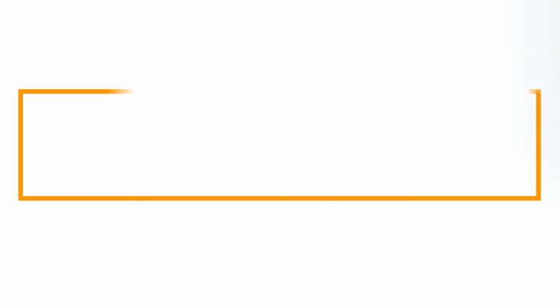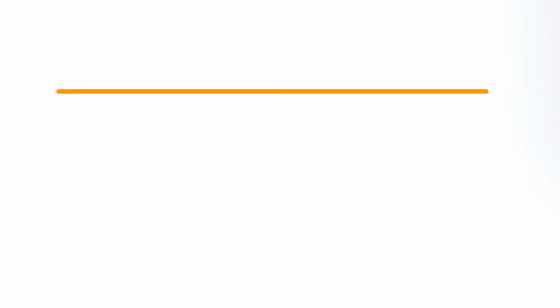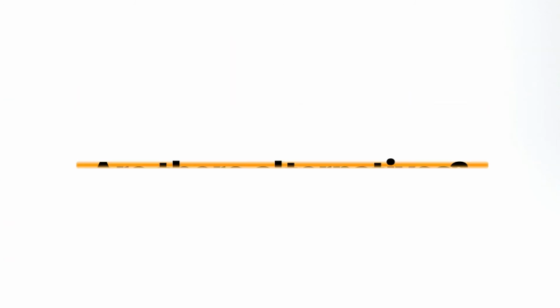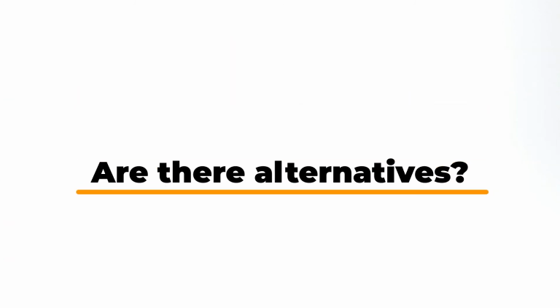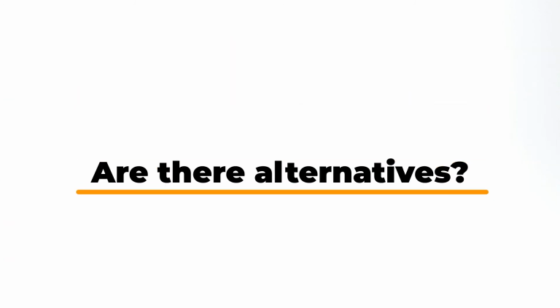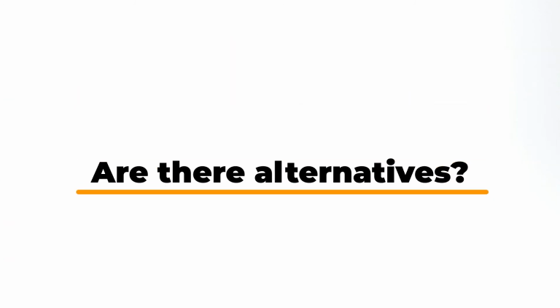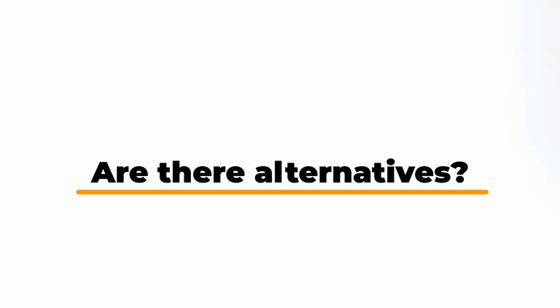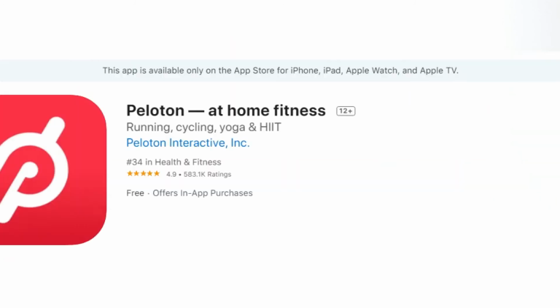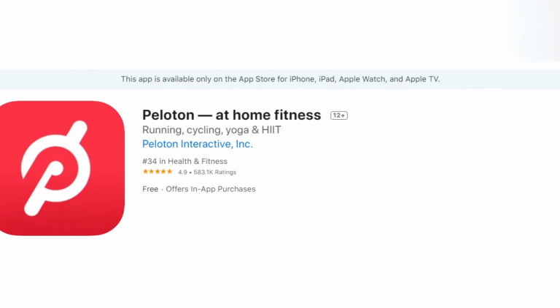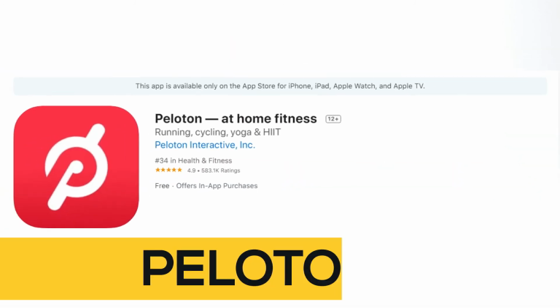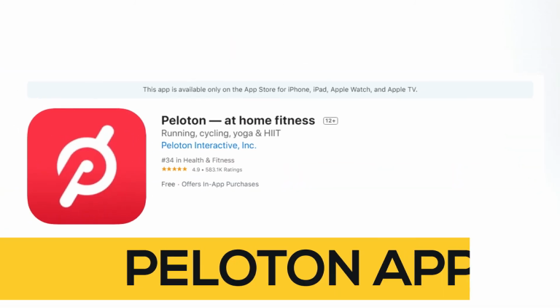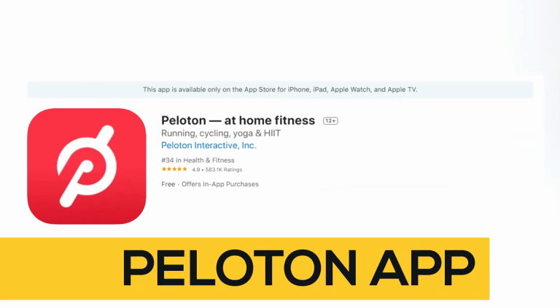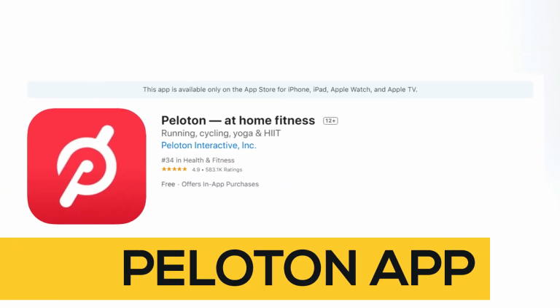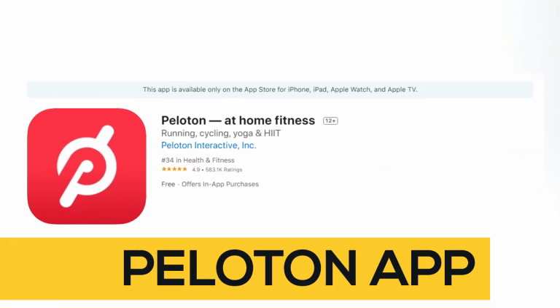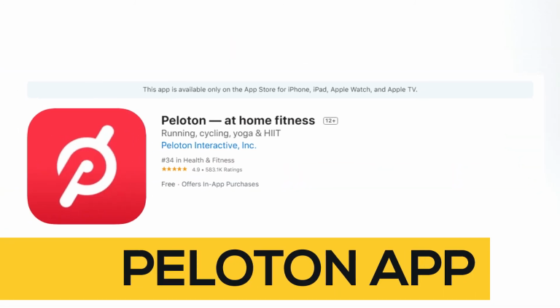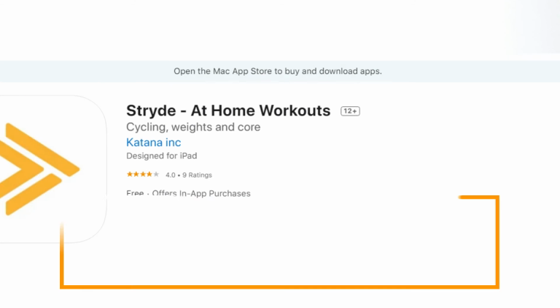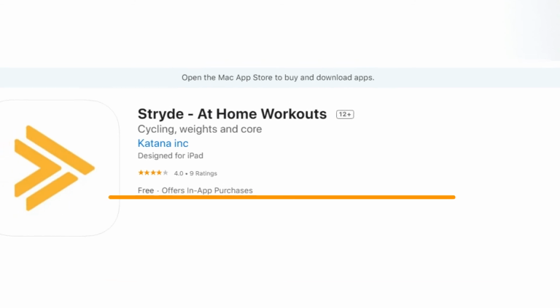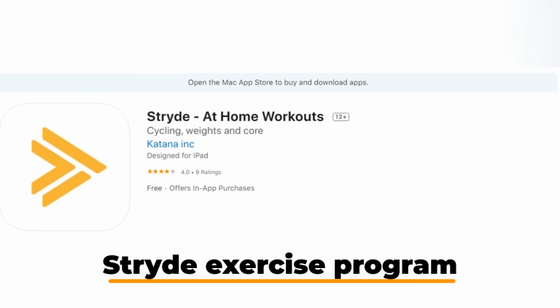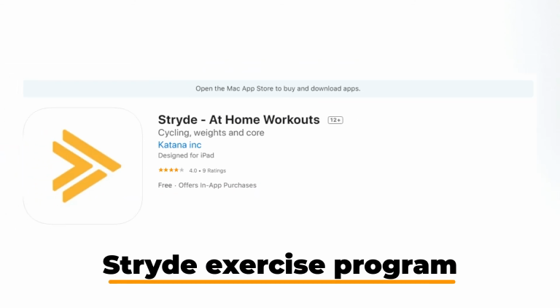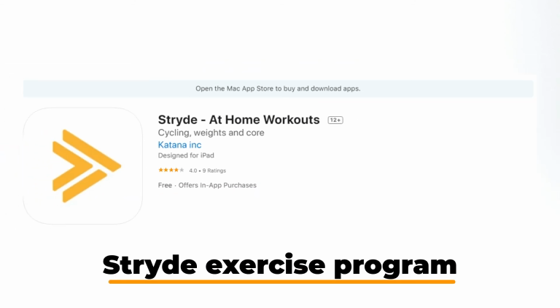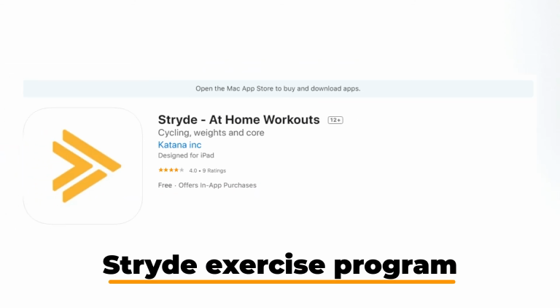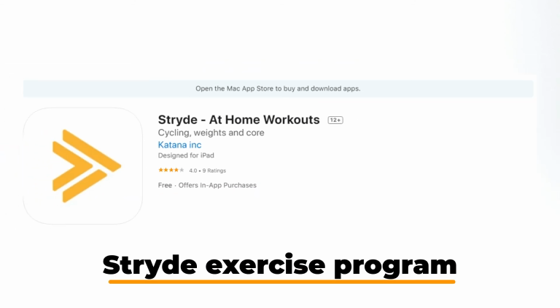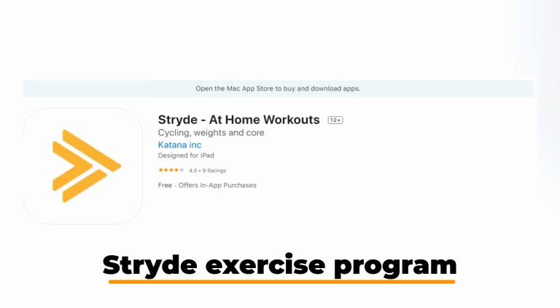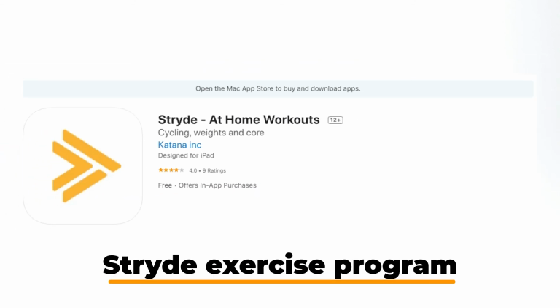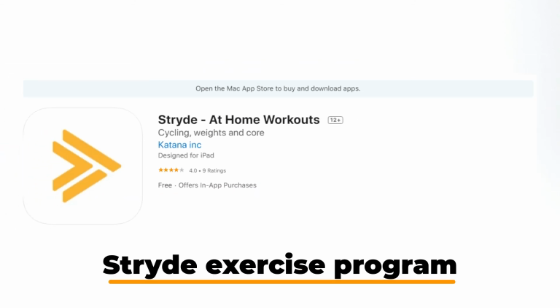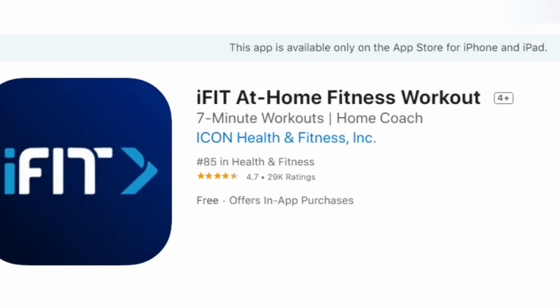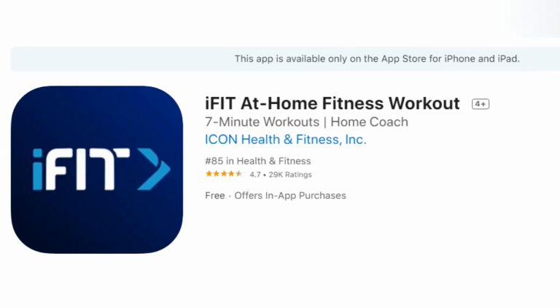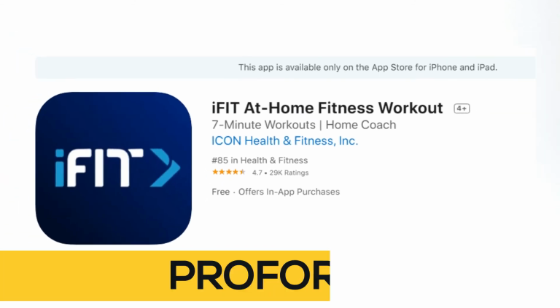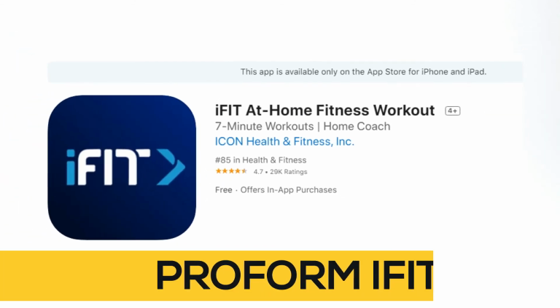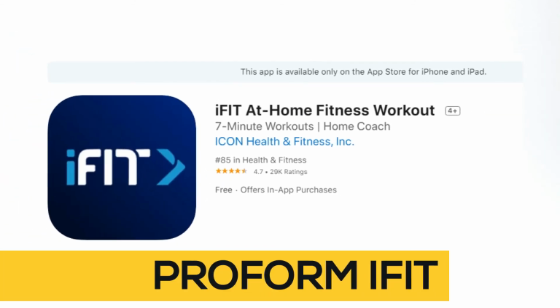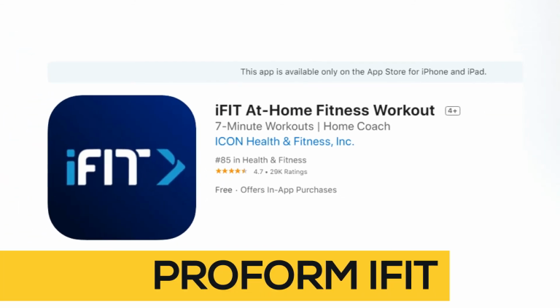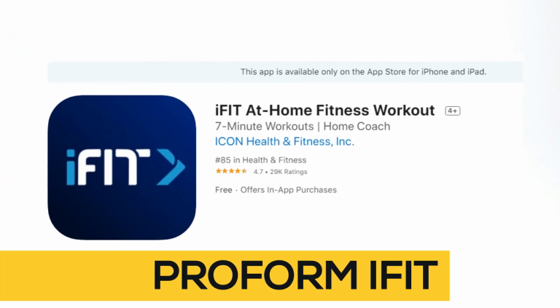Are there alternatives? Peloton app, Stride exercise program, and Proform iFit.